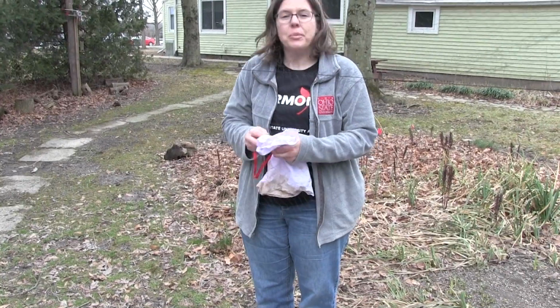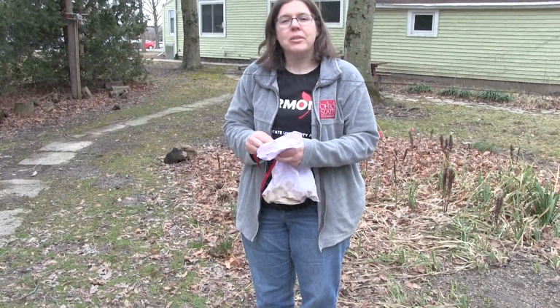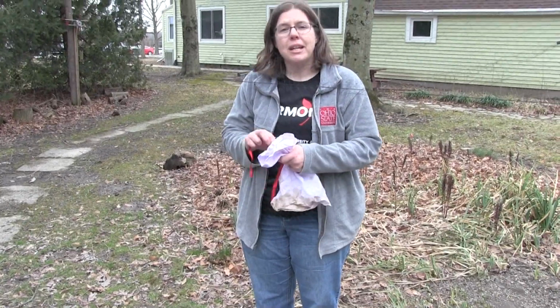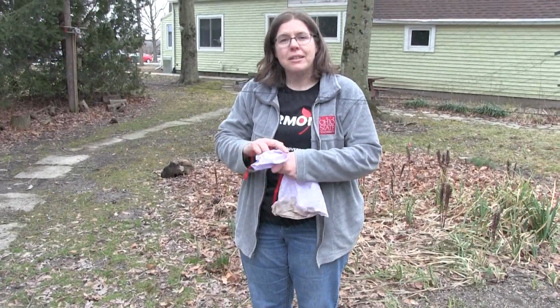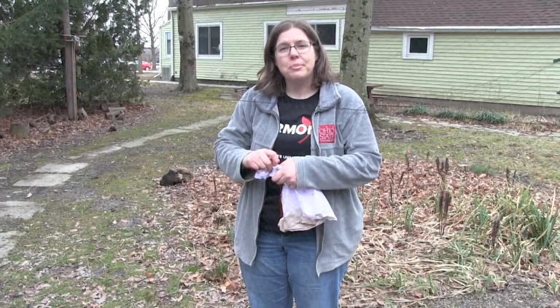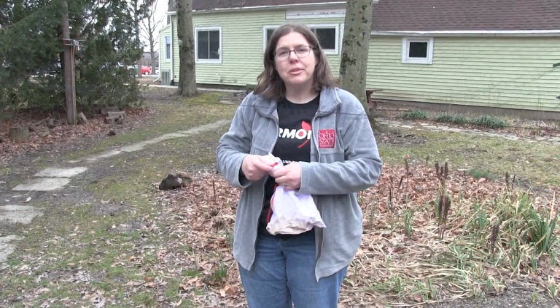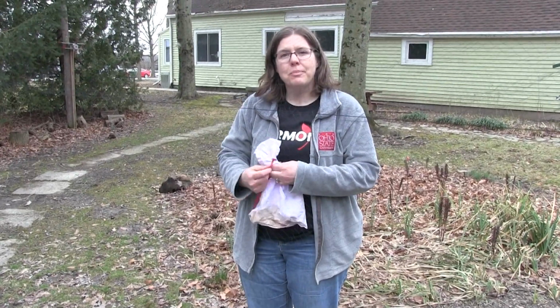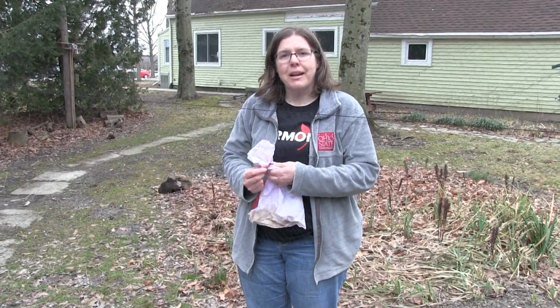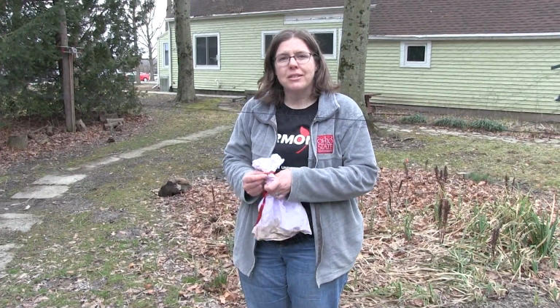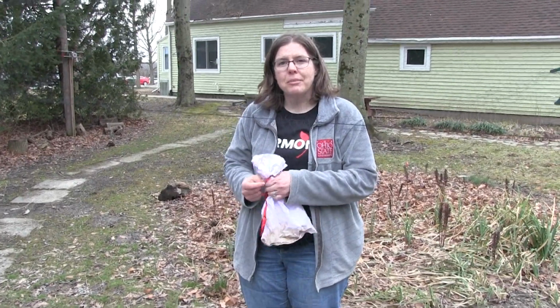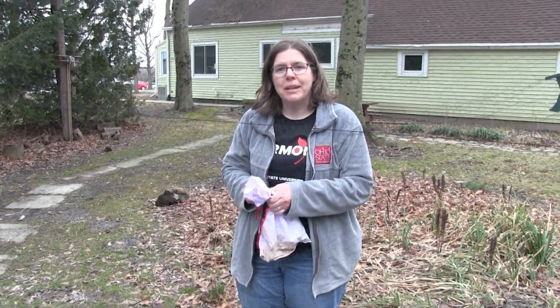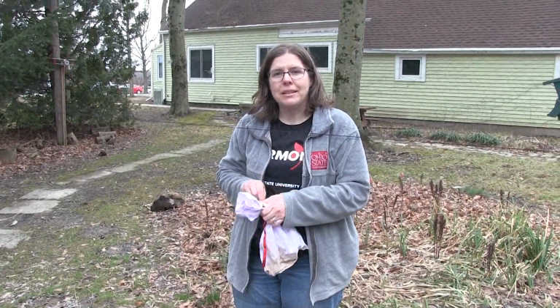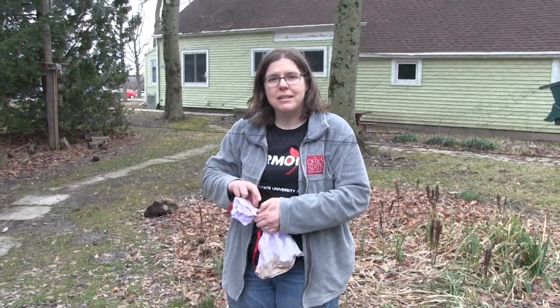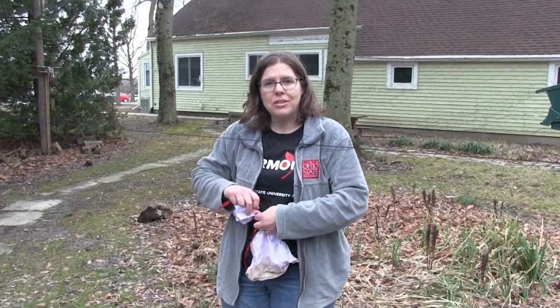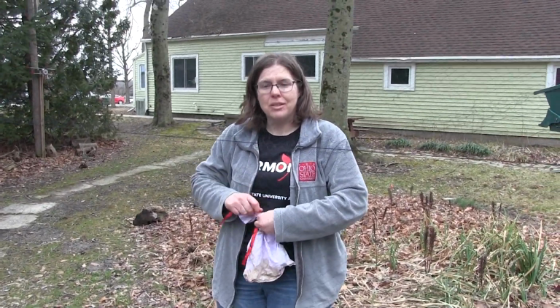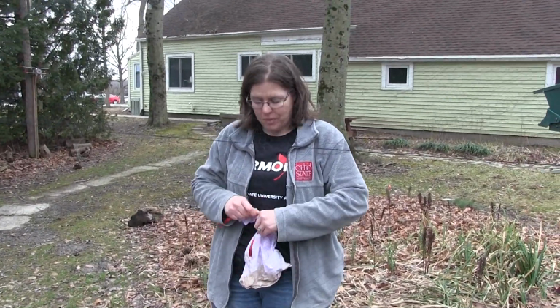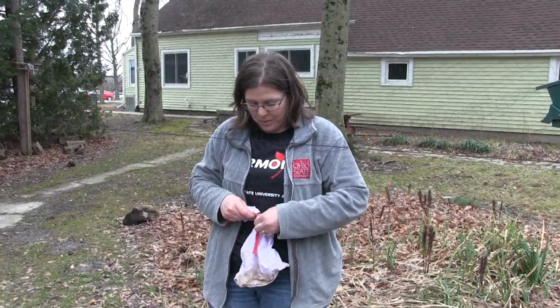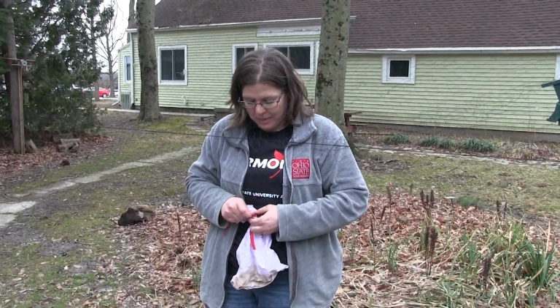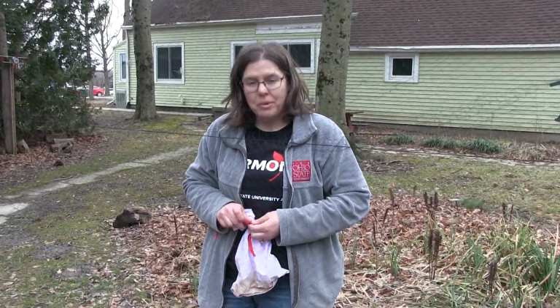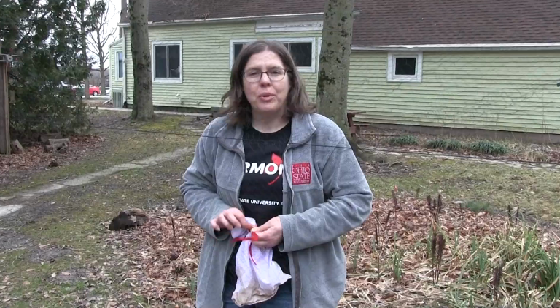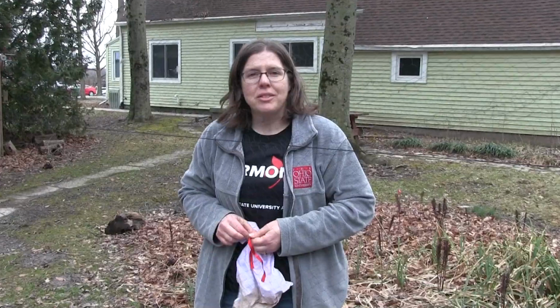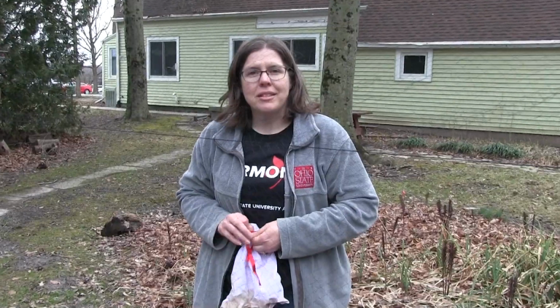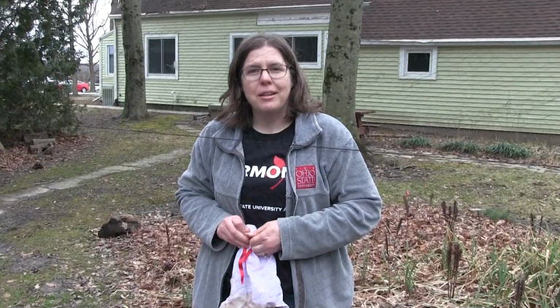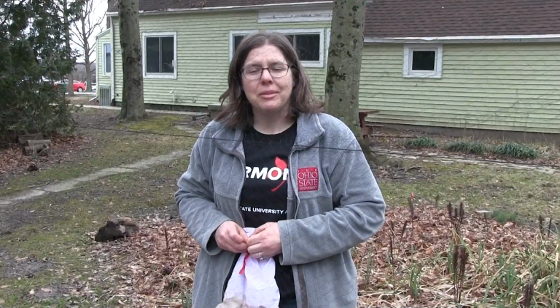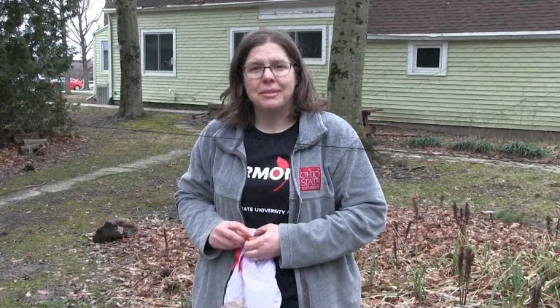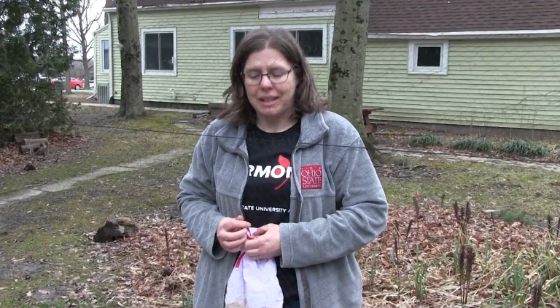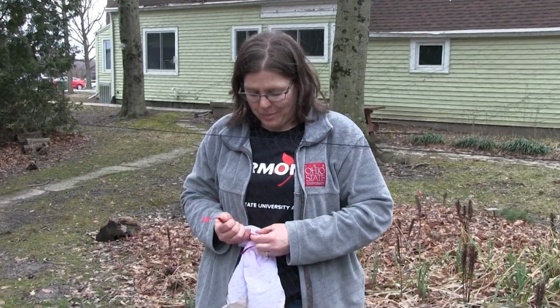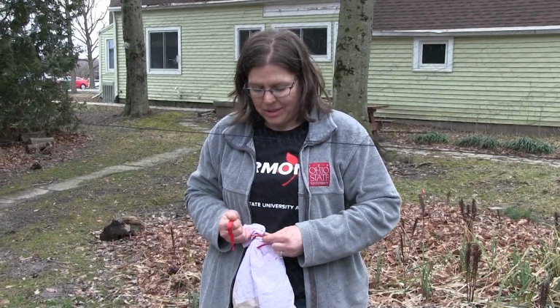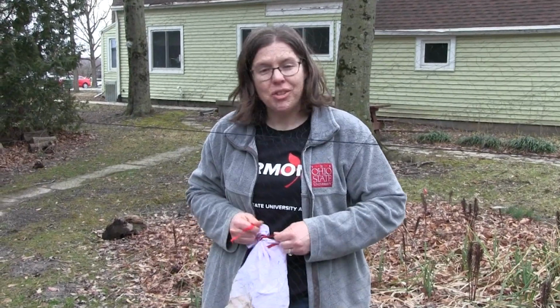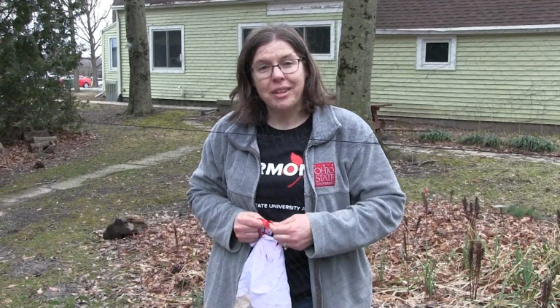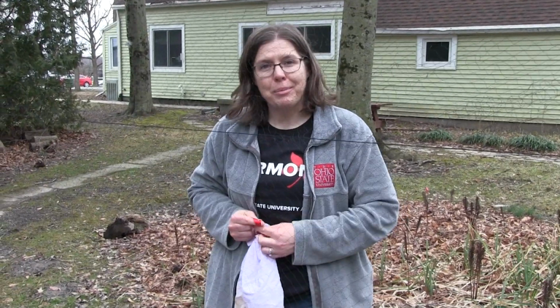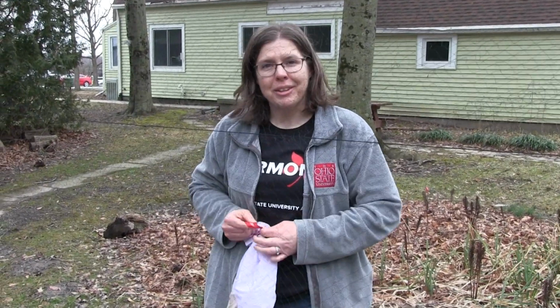We'll take these birds back to the banding station and we'll process them. Can't wait to show you that part.